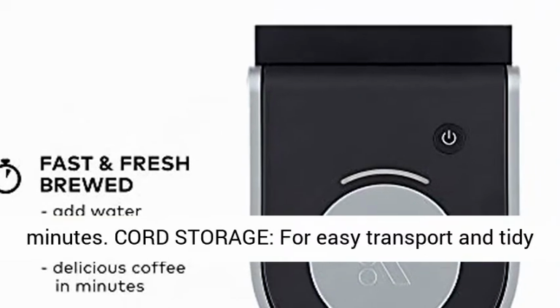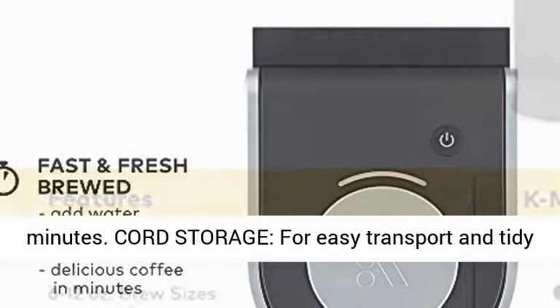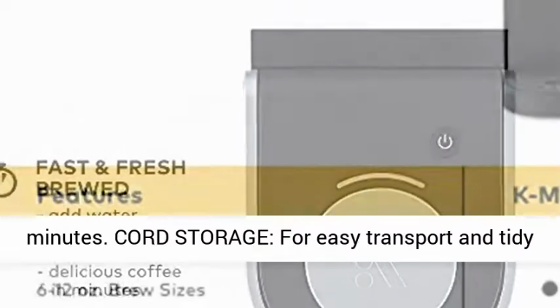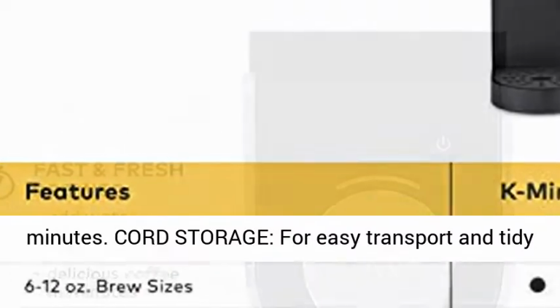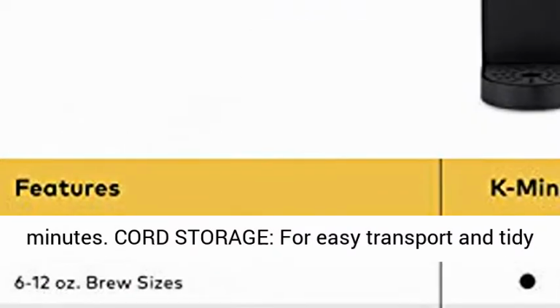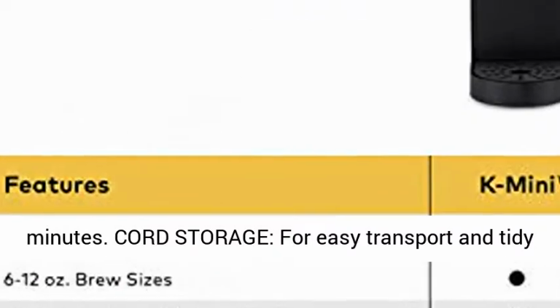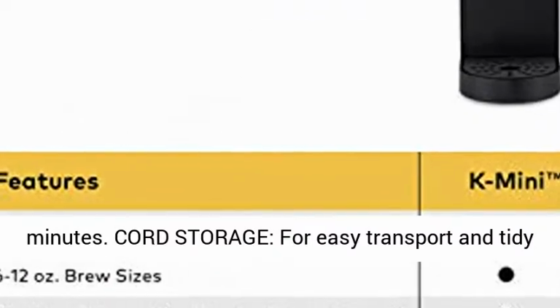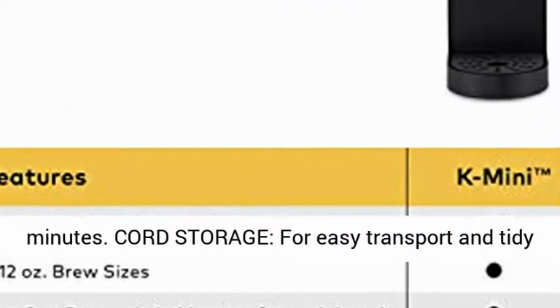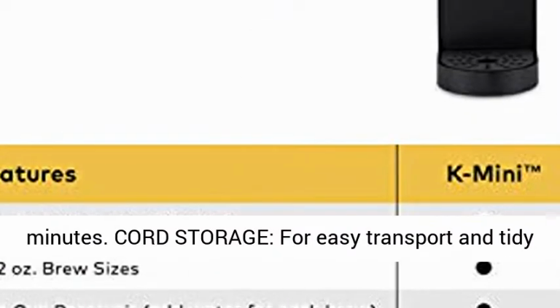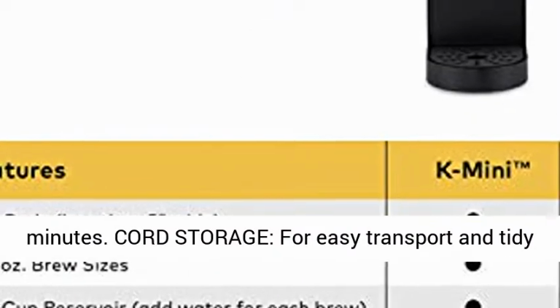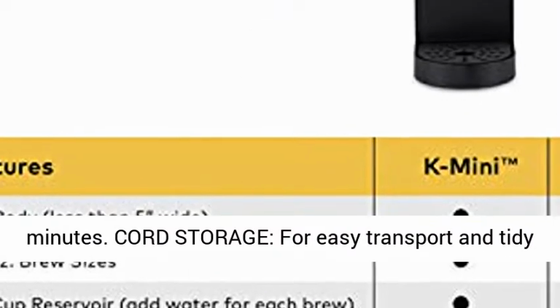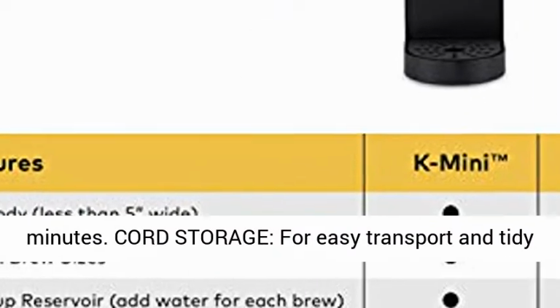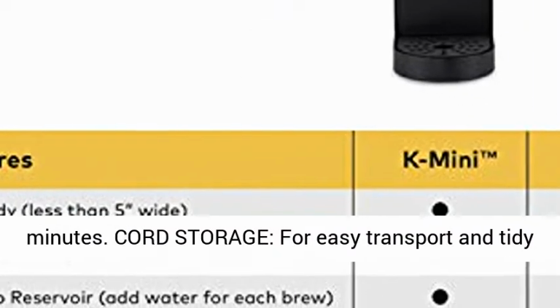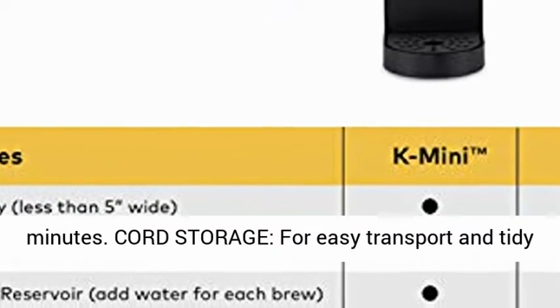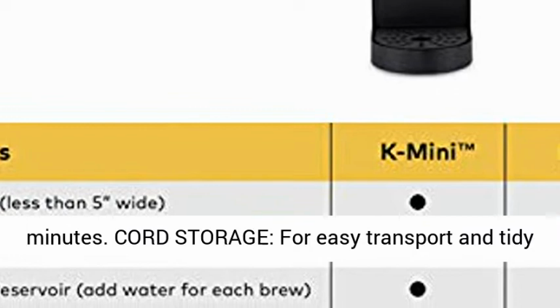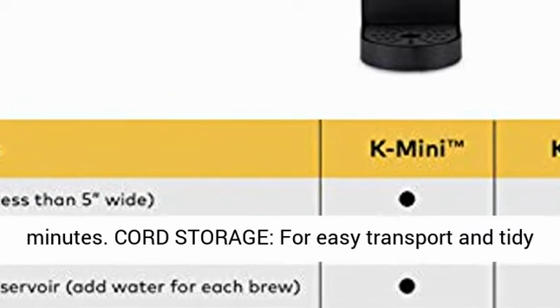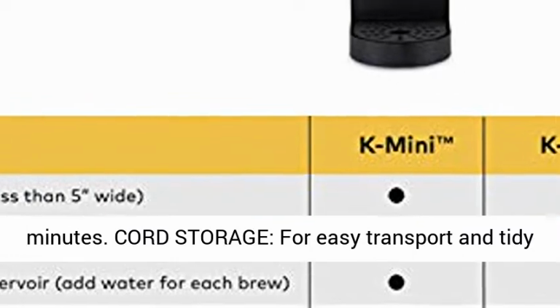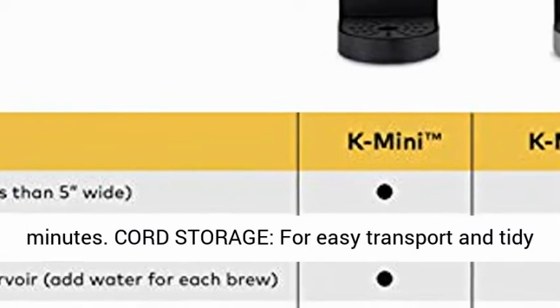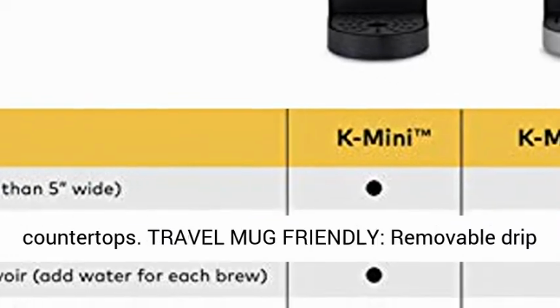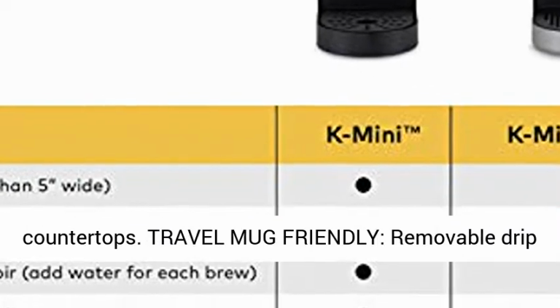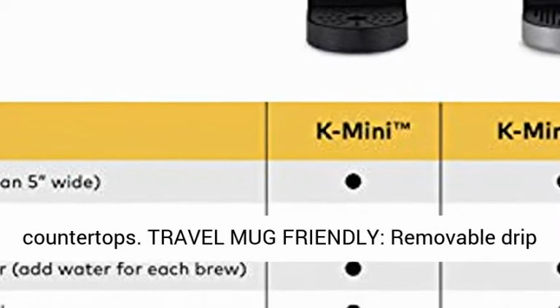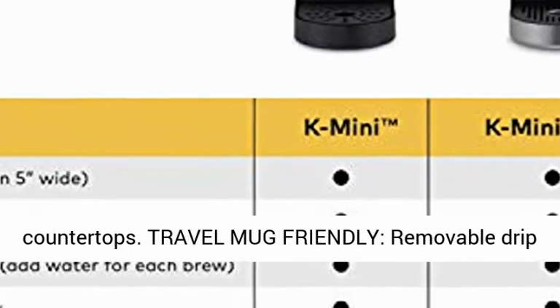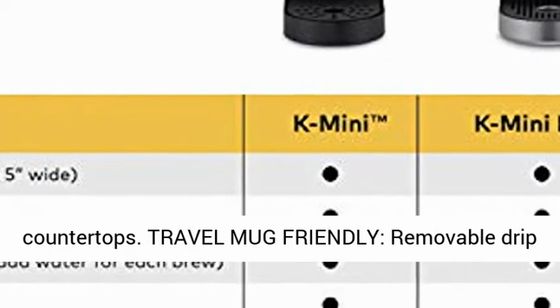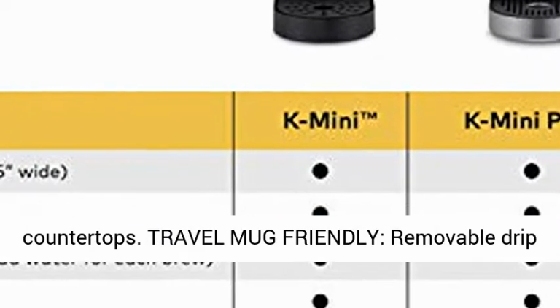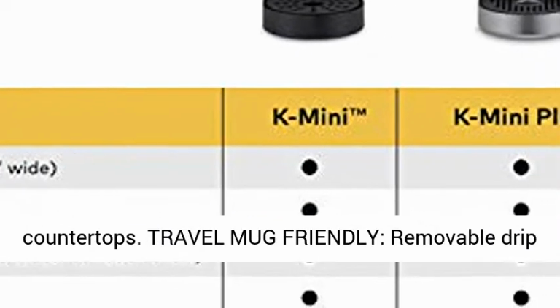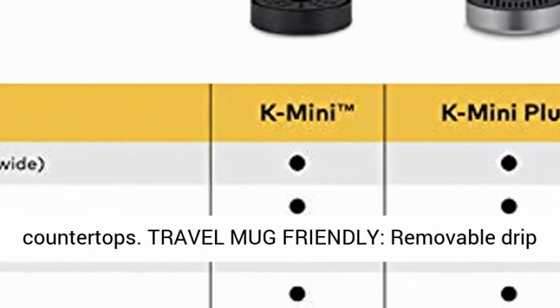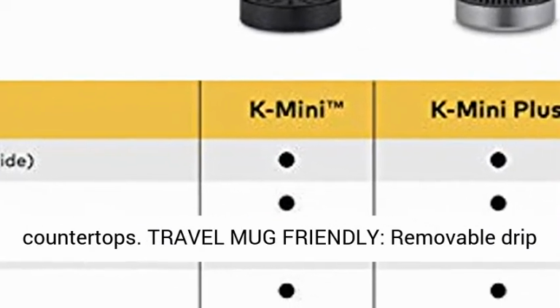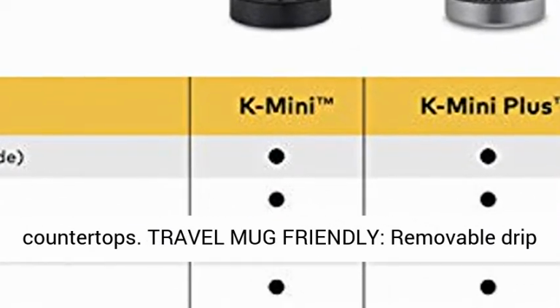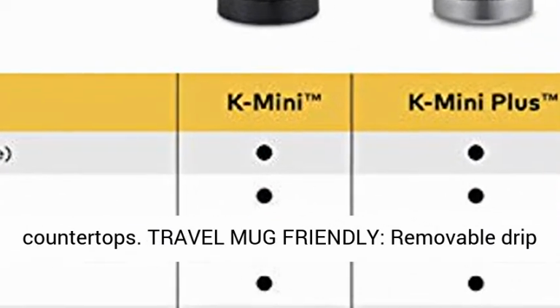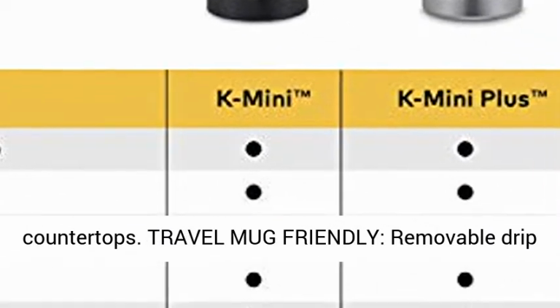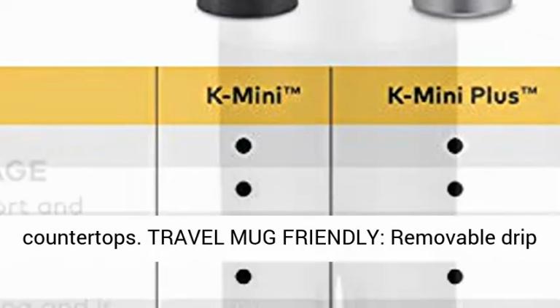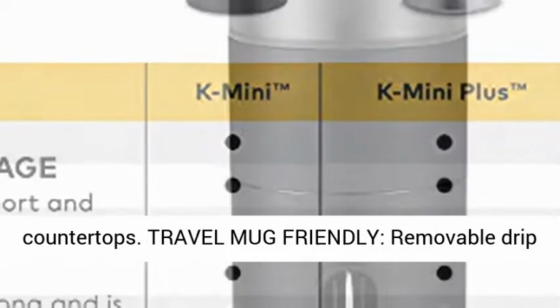Fast and fresh — brewed coffee made in minutes. Cord storage for easy transport and tidy countertops.